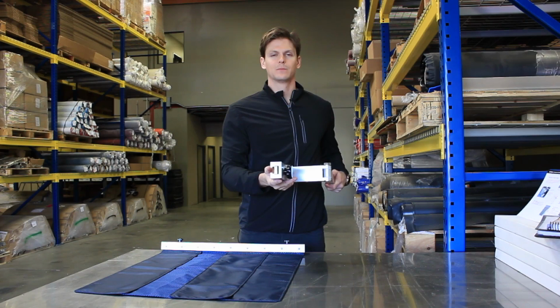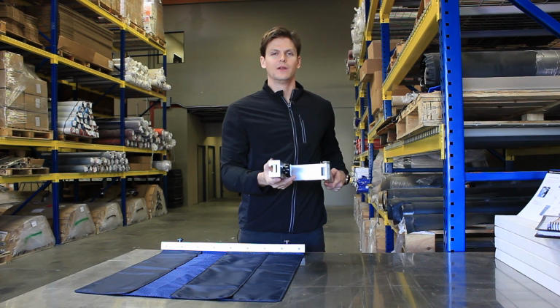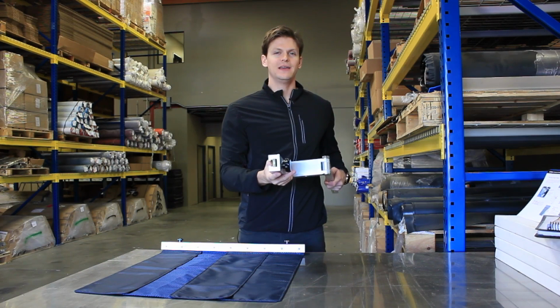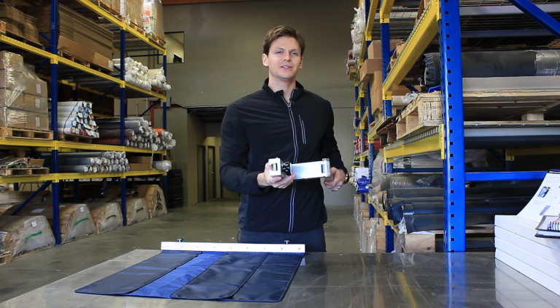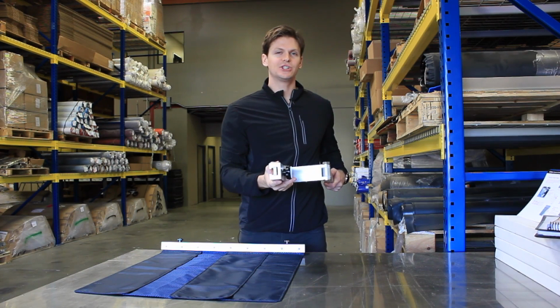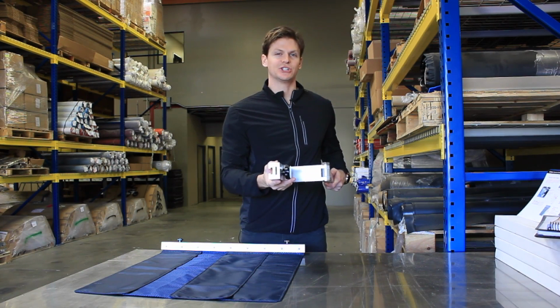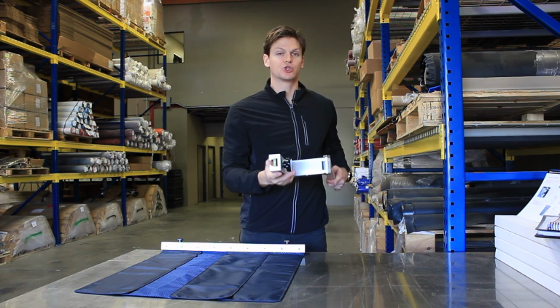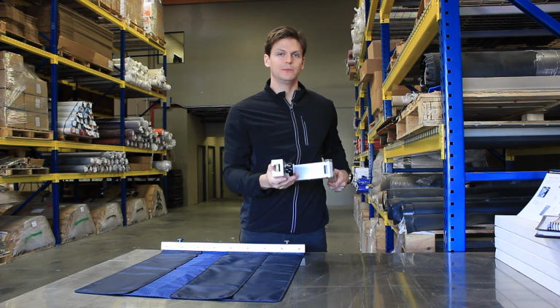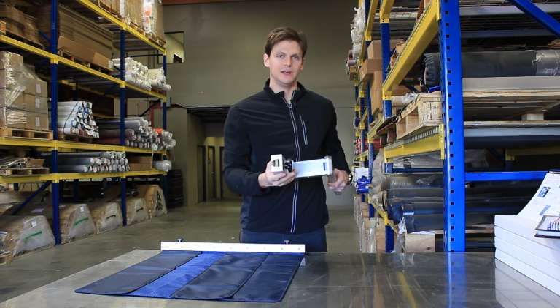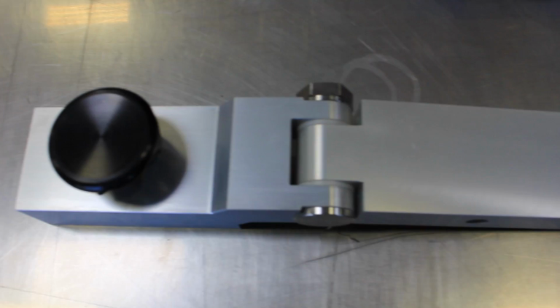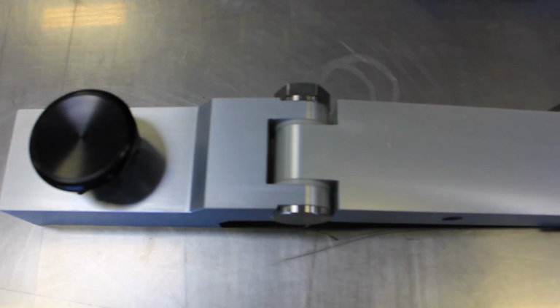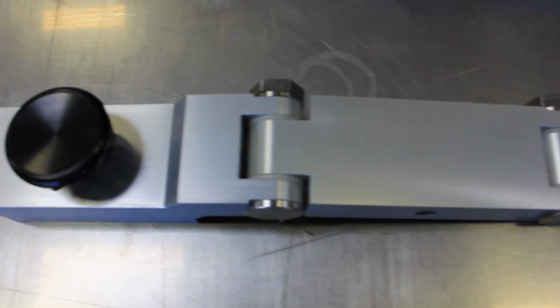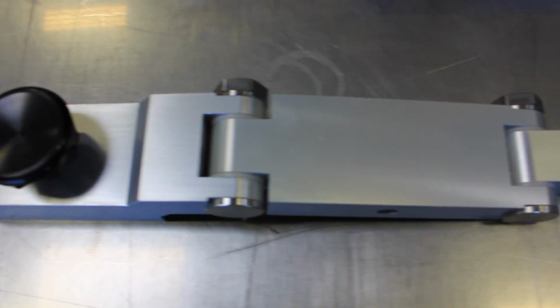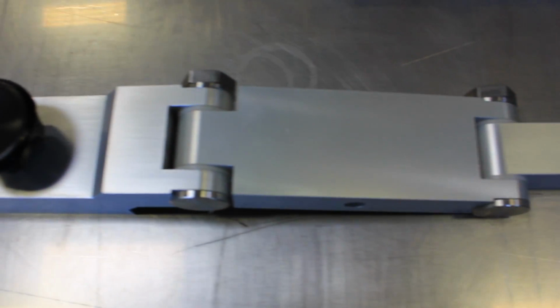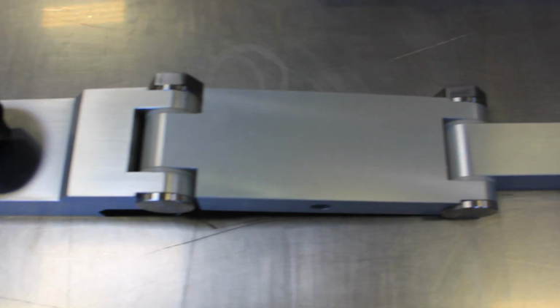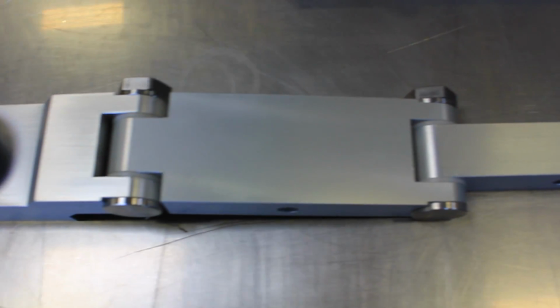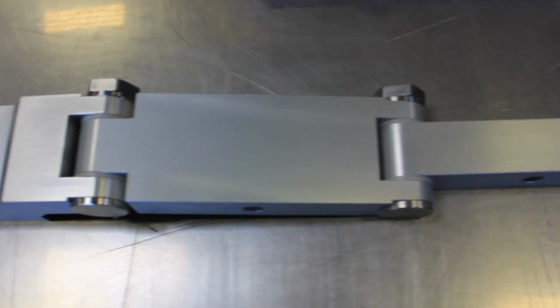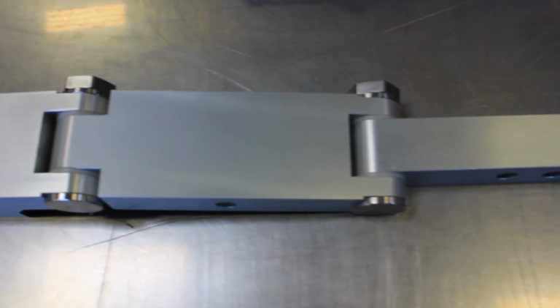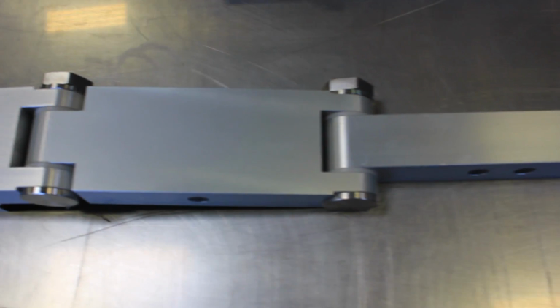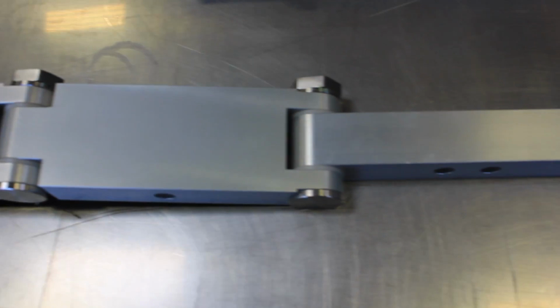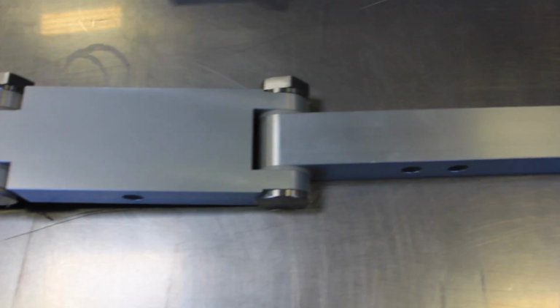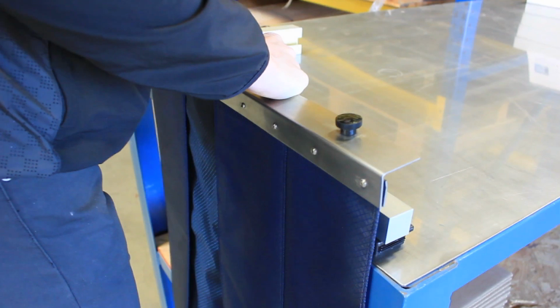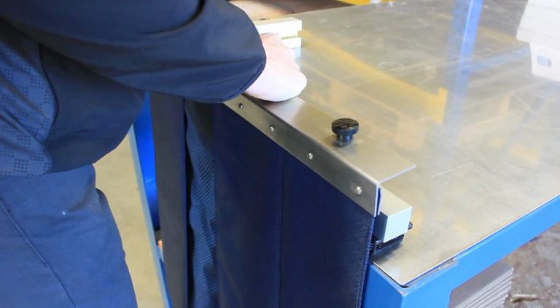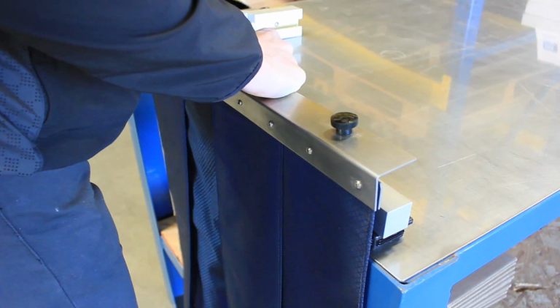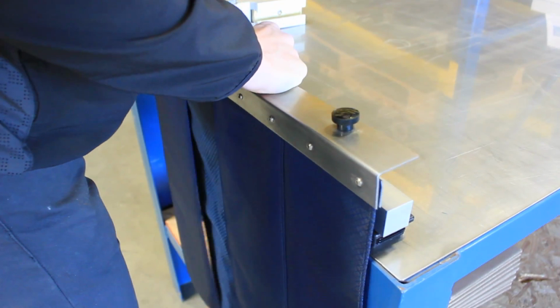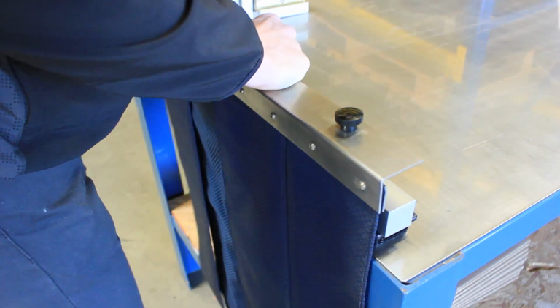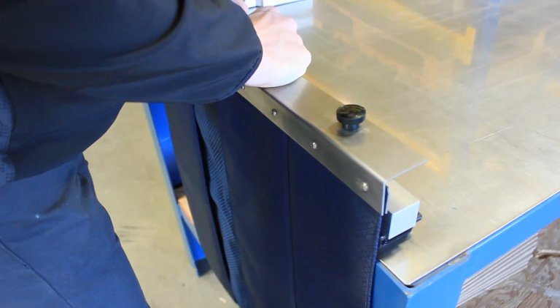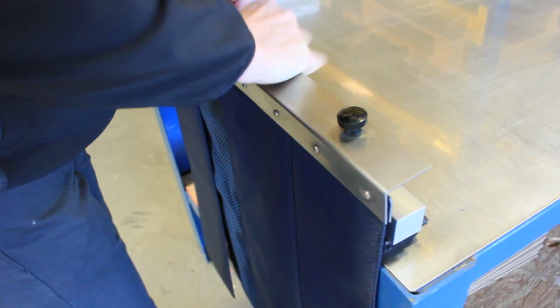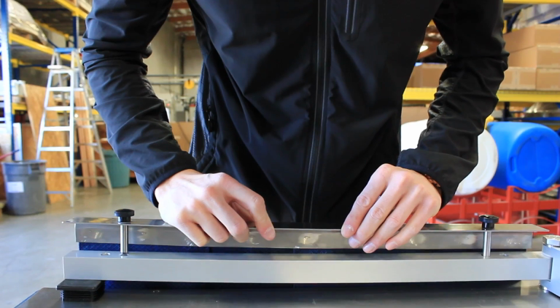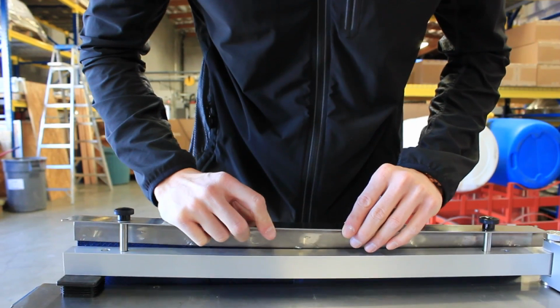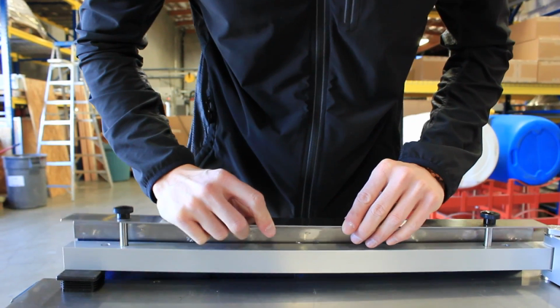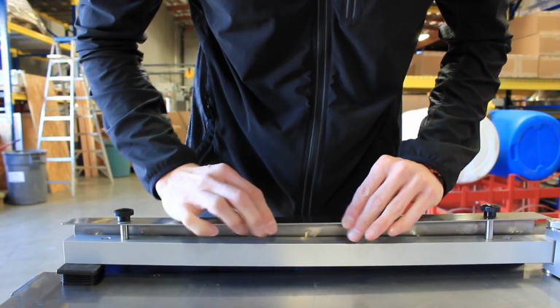The installation is extremely easy. The universal adapter has made it possible to put on any table and on either side of any table.